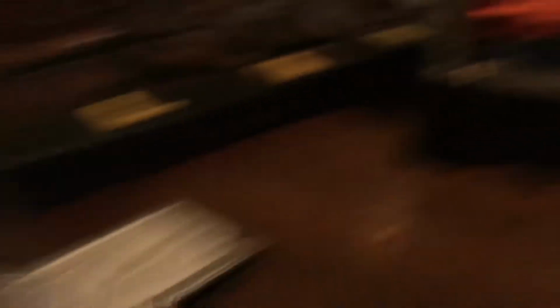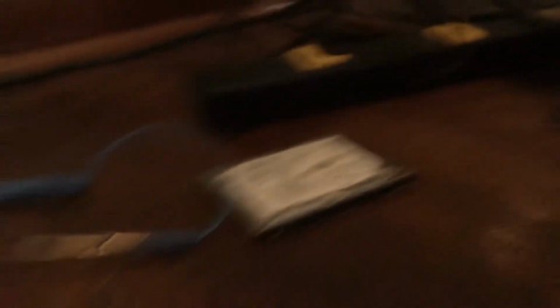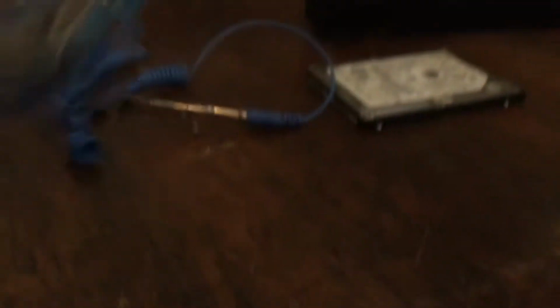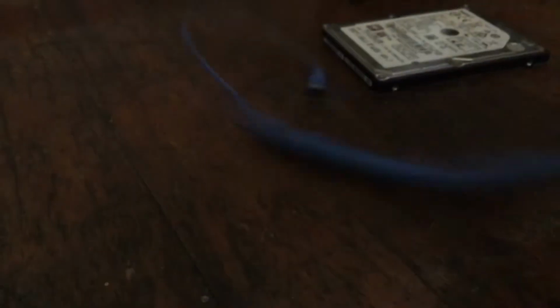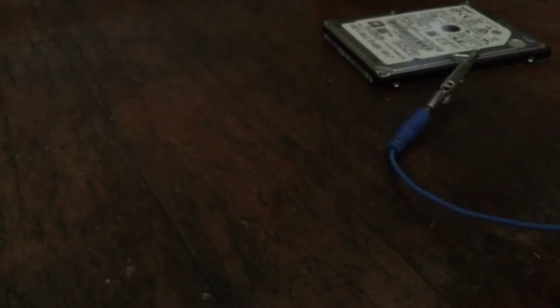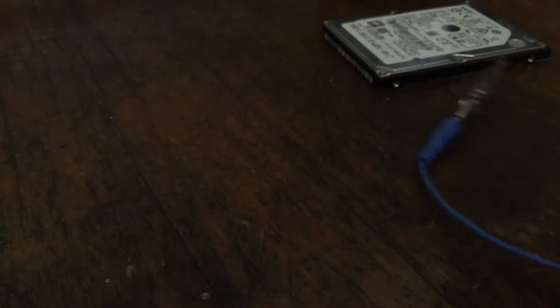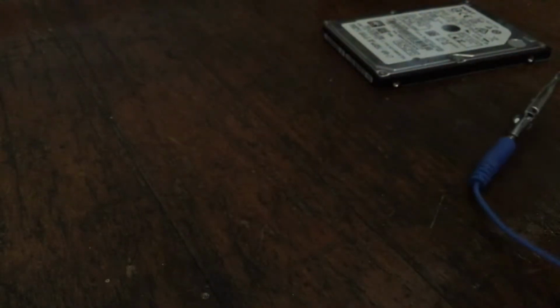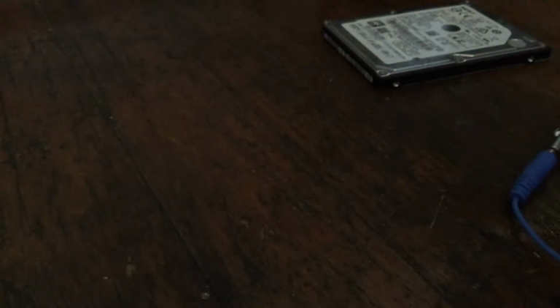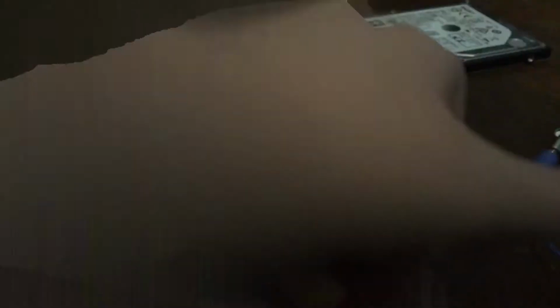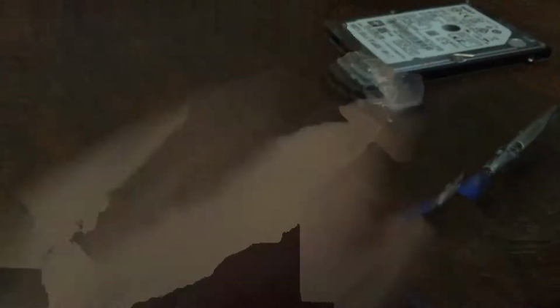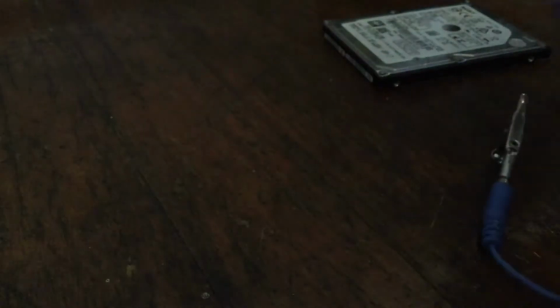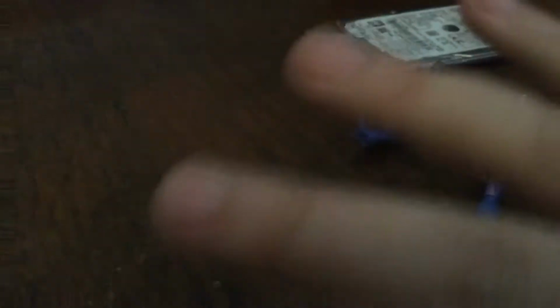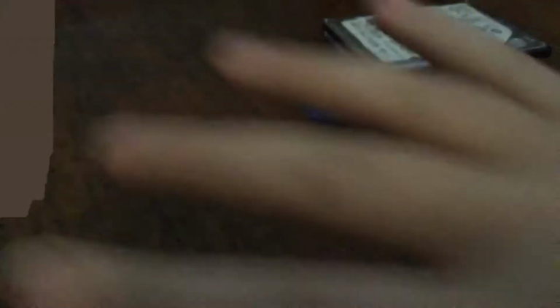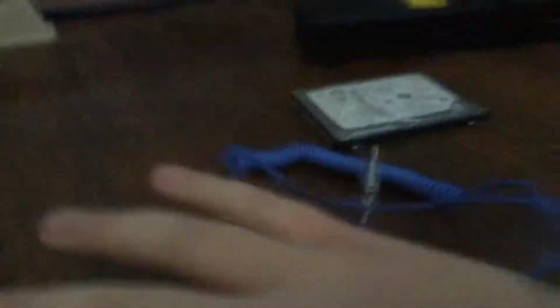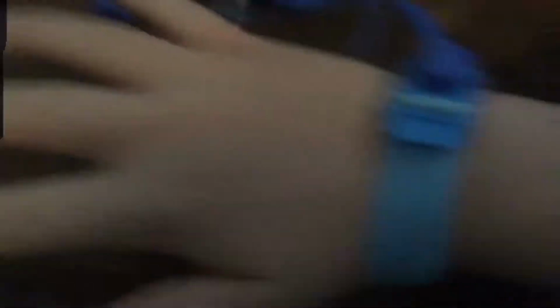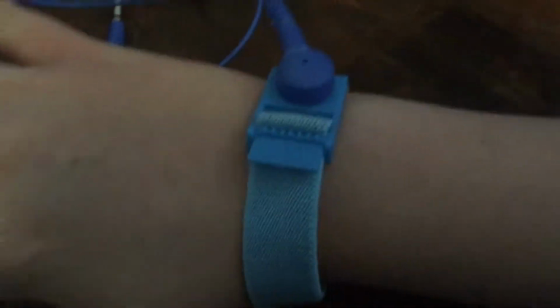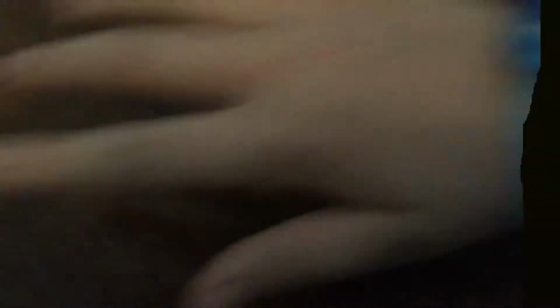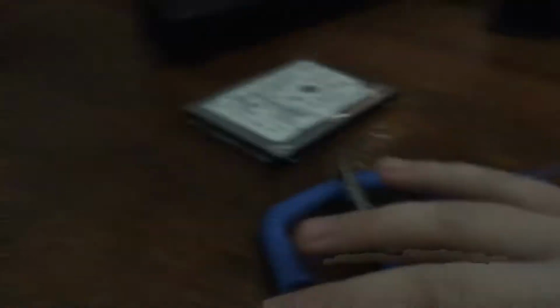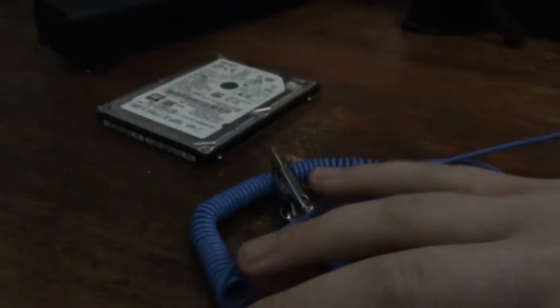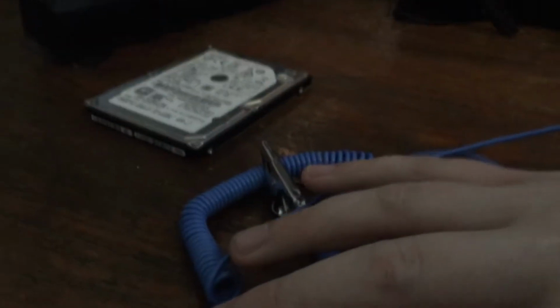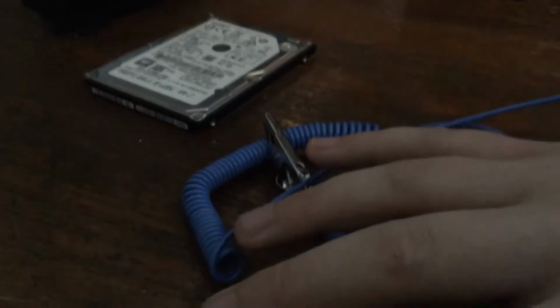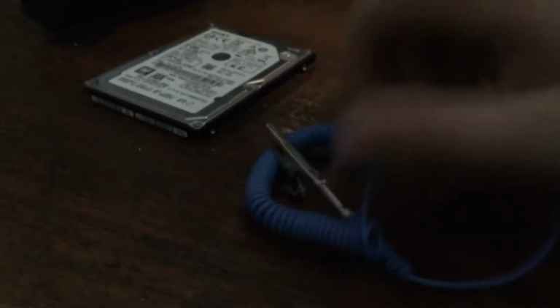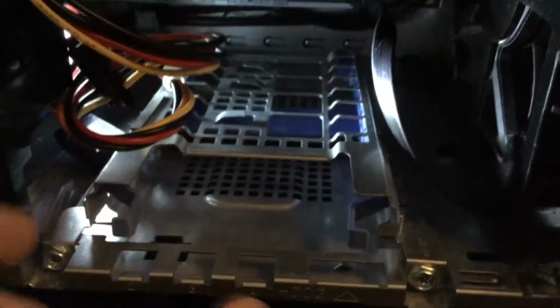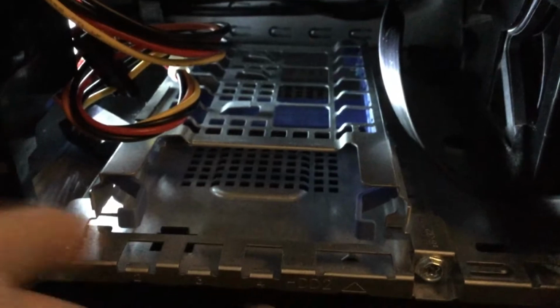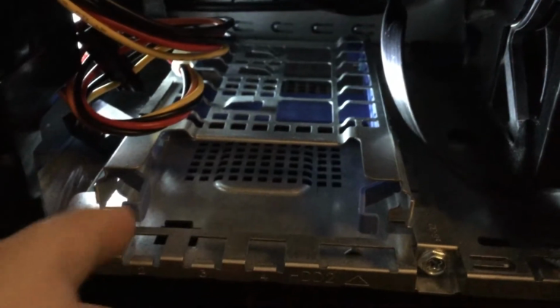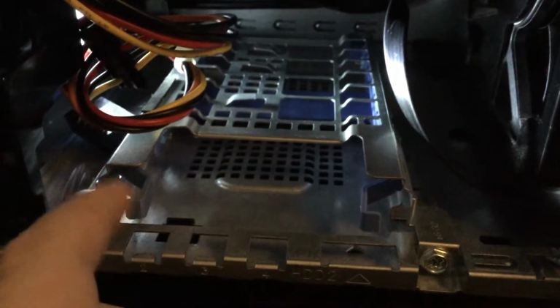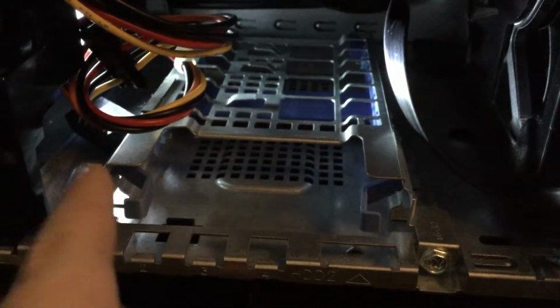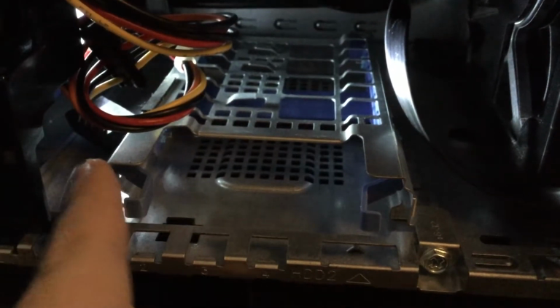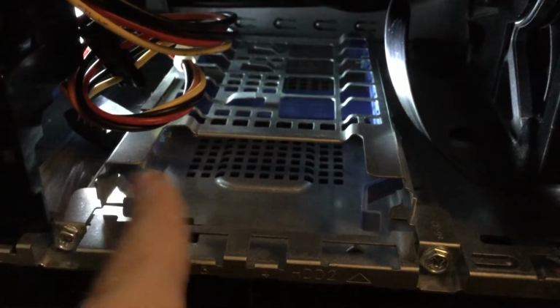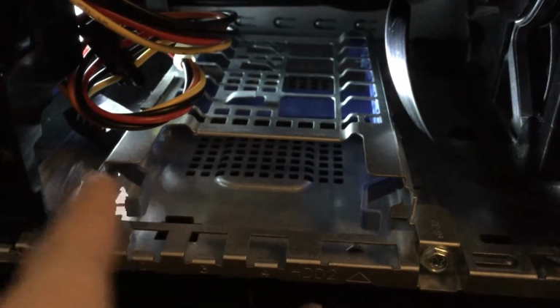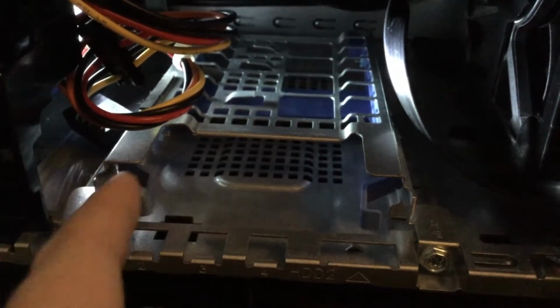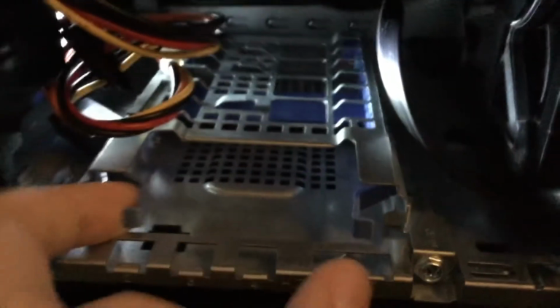I forgot to put on my anti-static wristband, so we need to put that on so we don't shock the computer.